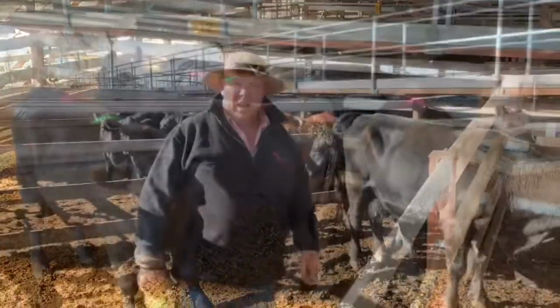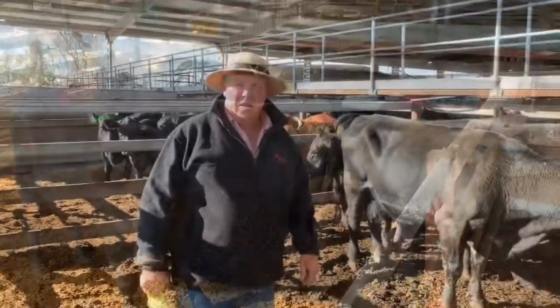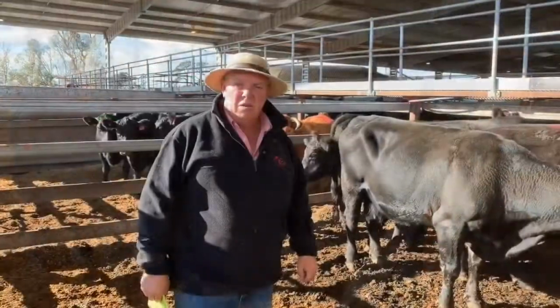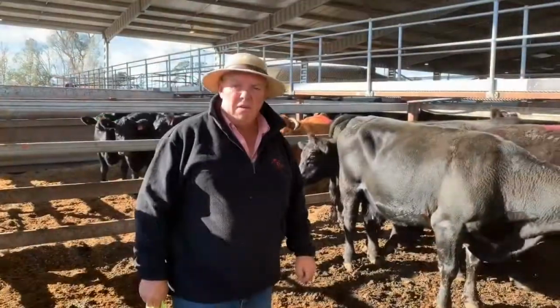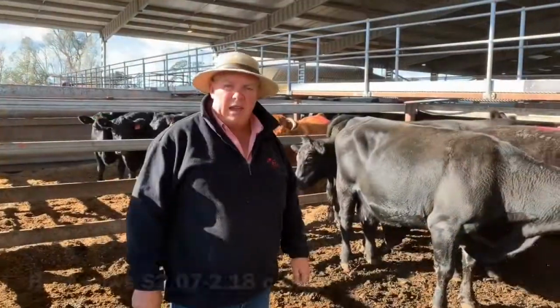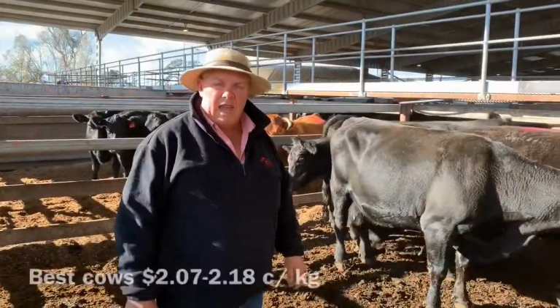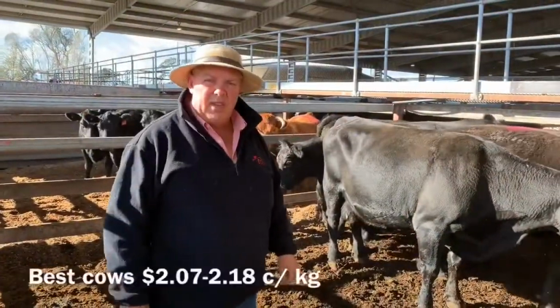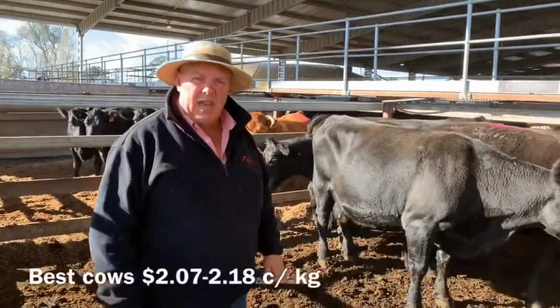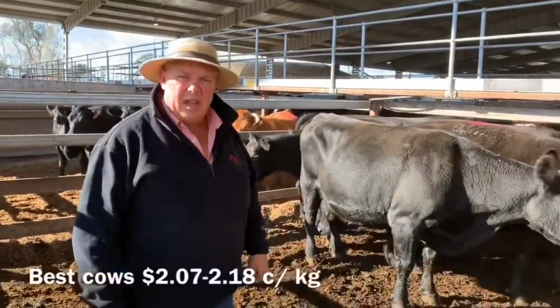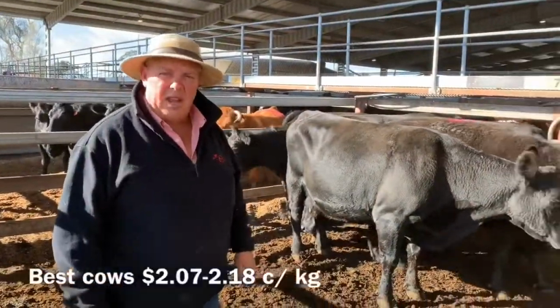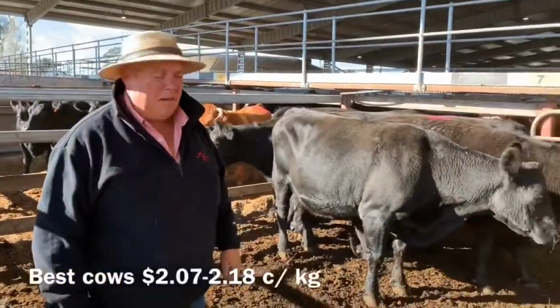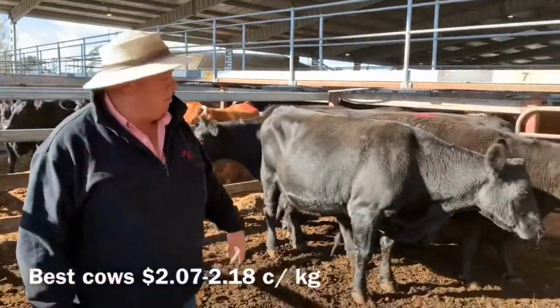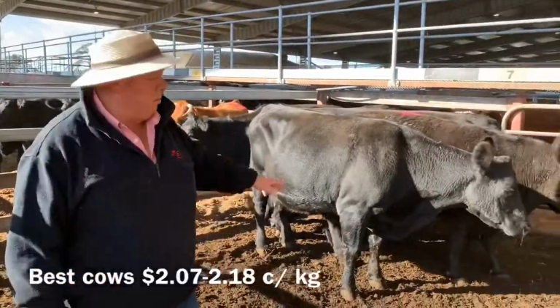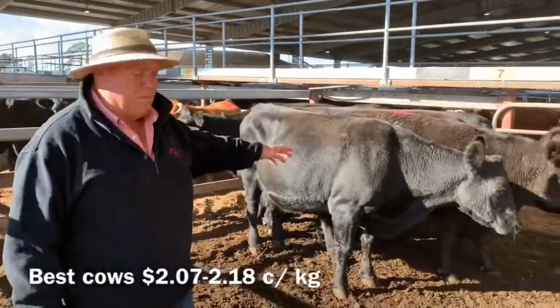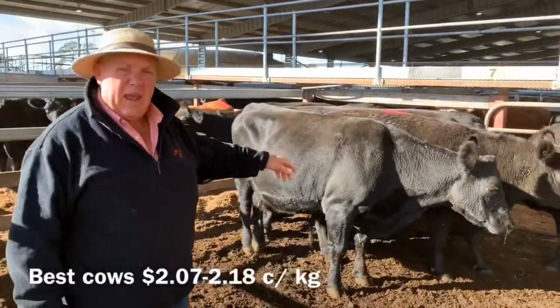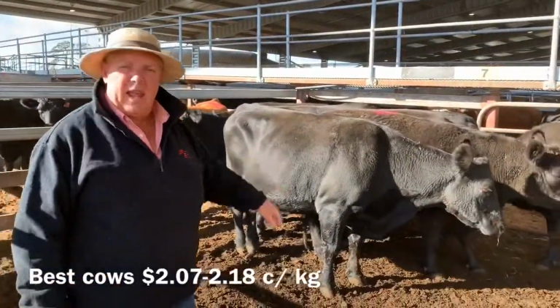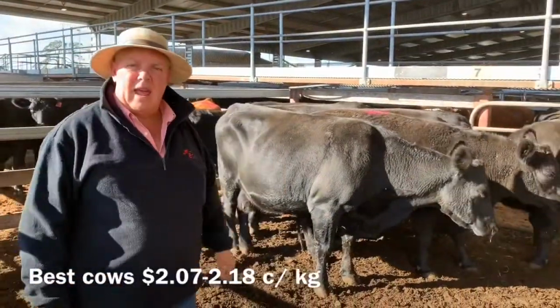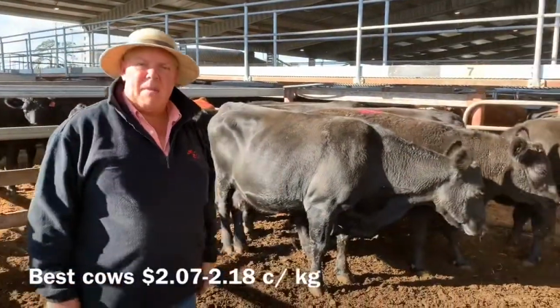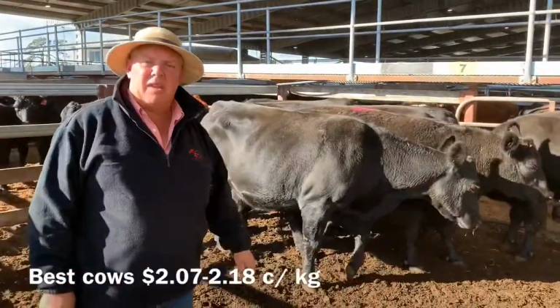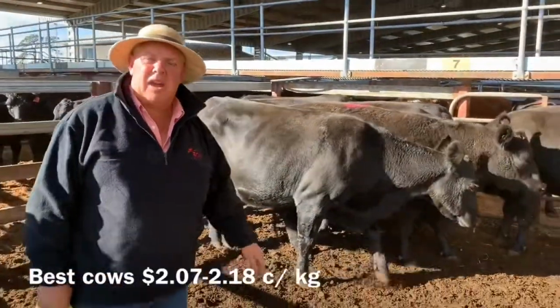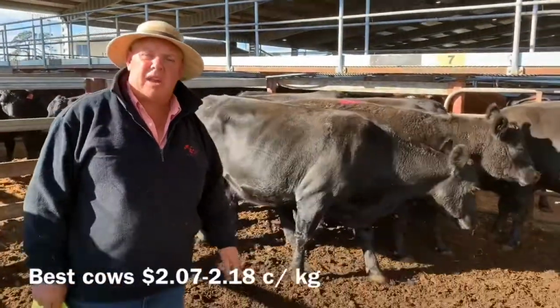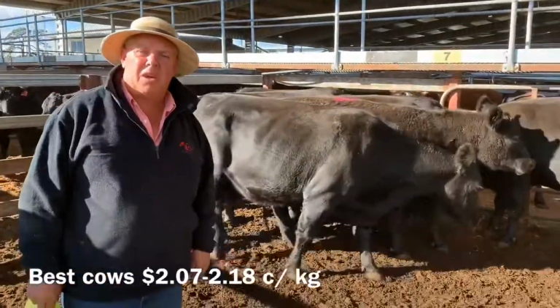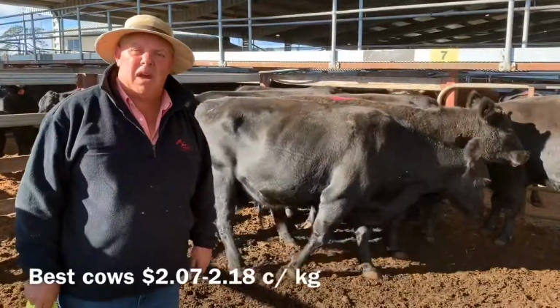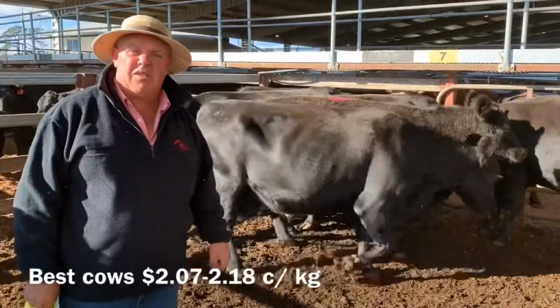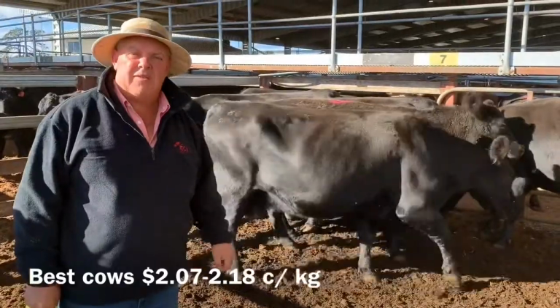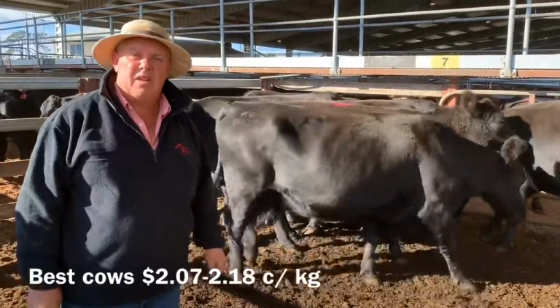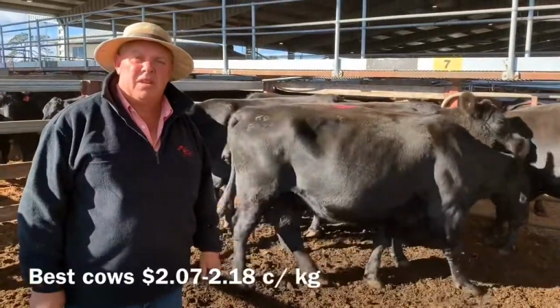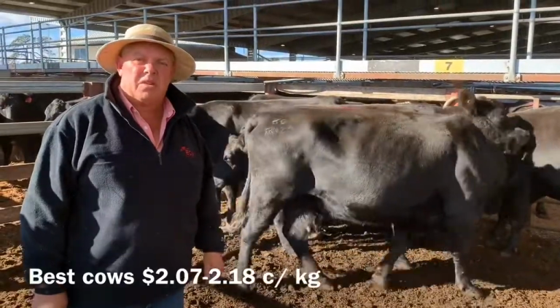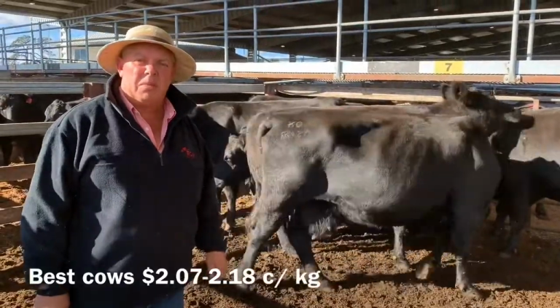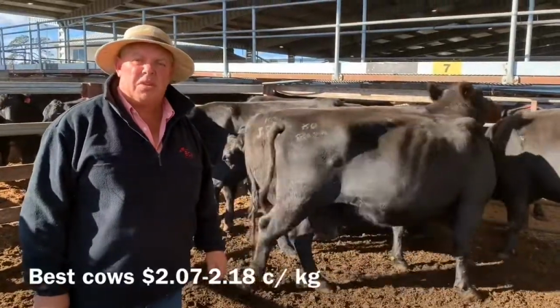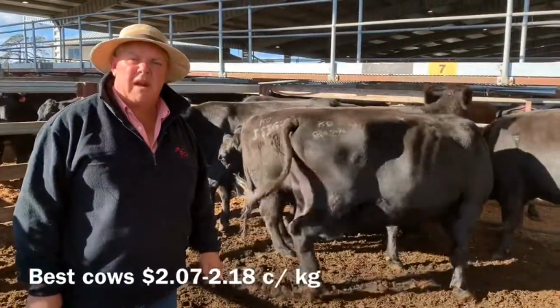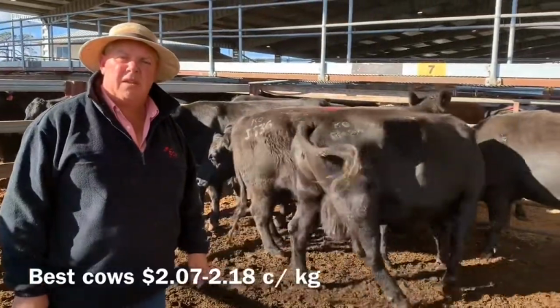Here's a good run of your heavy cows here. This pen here they made $2.07 to a top of $2.18.